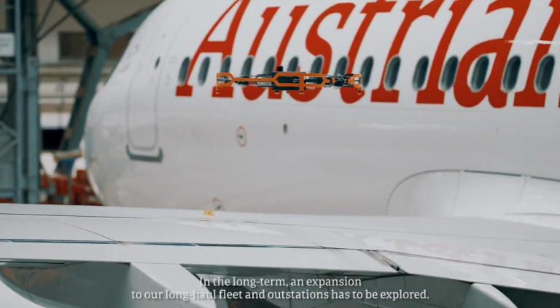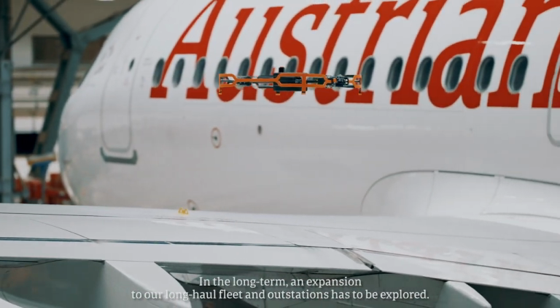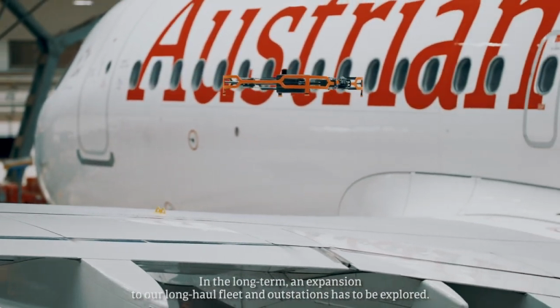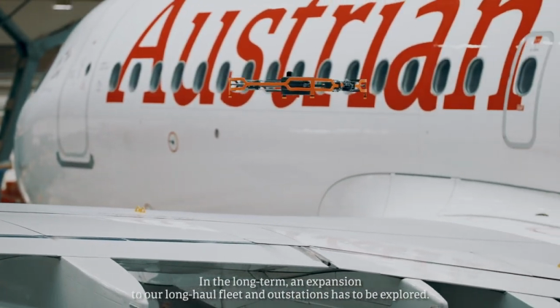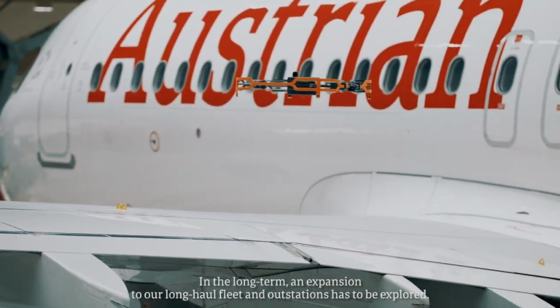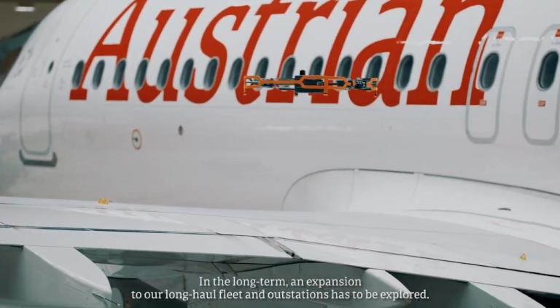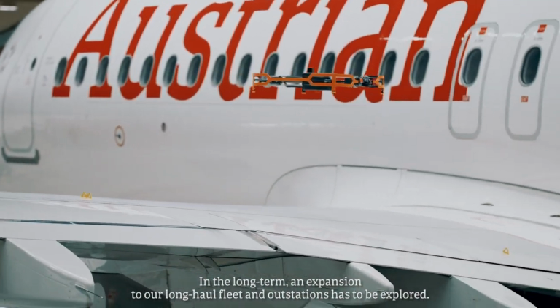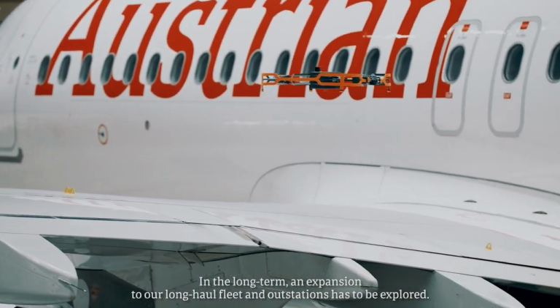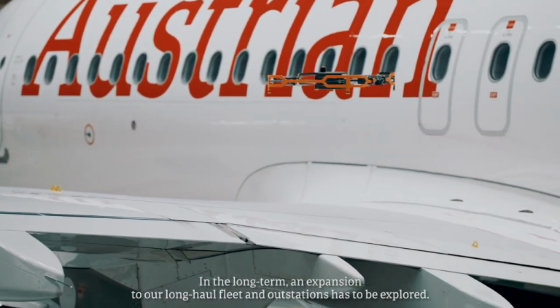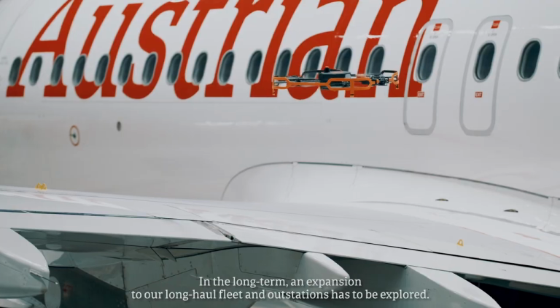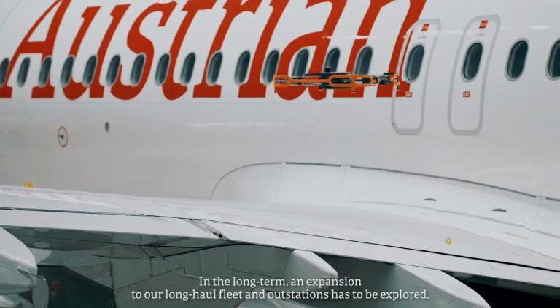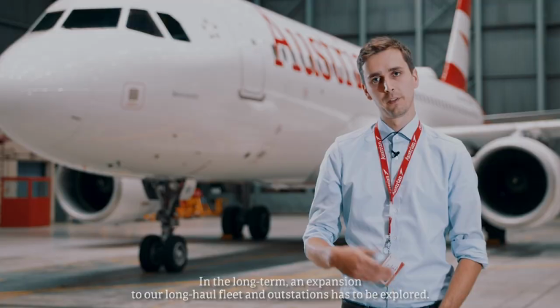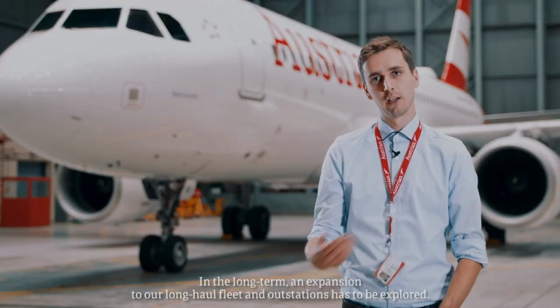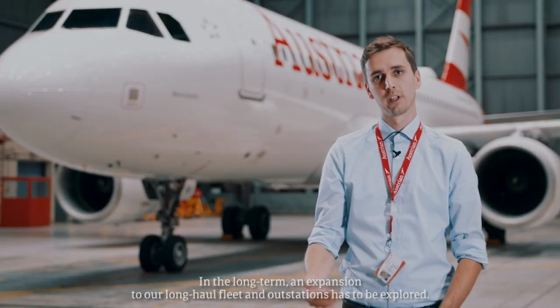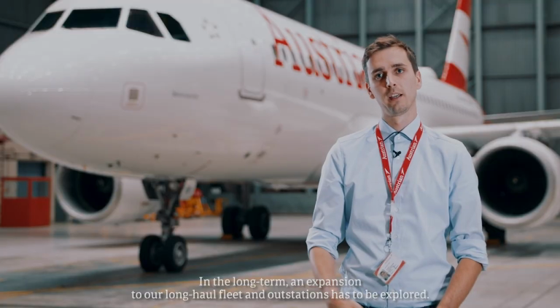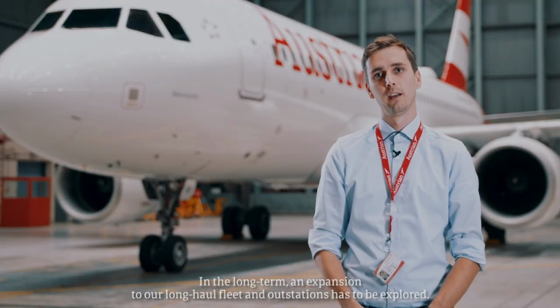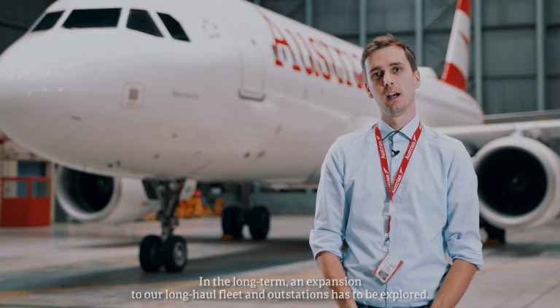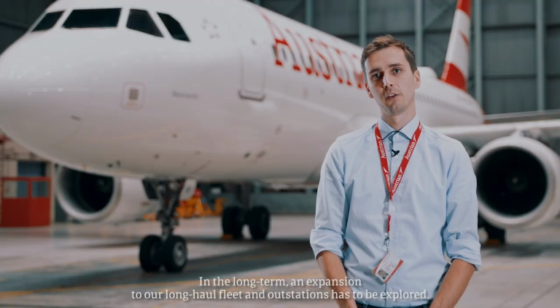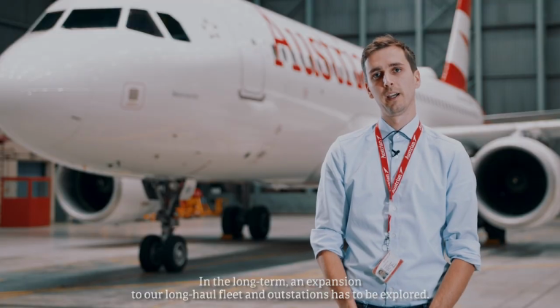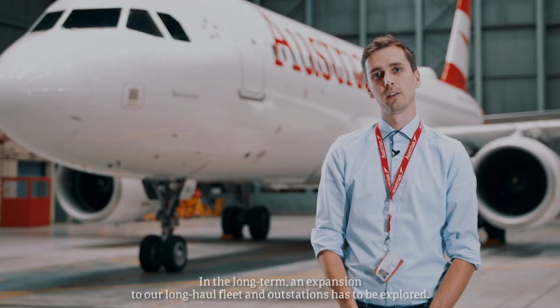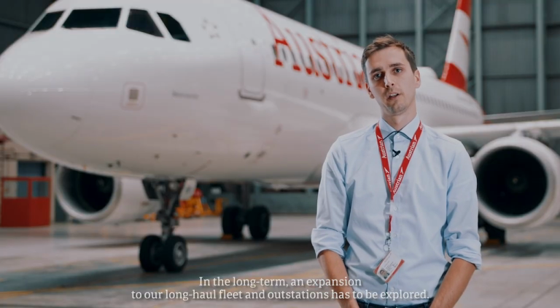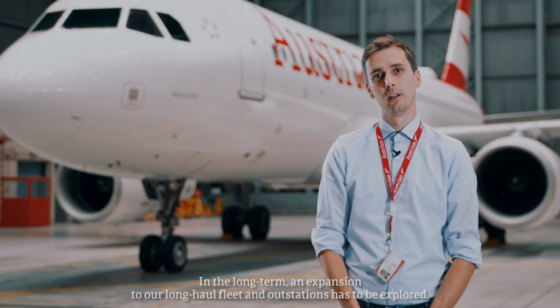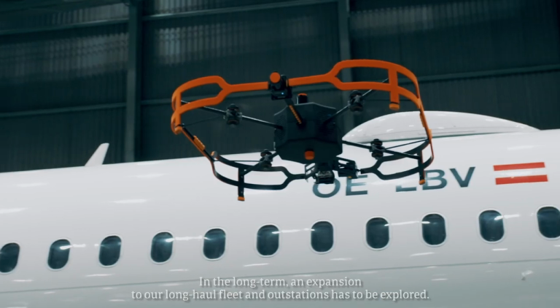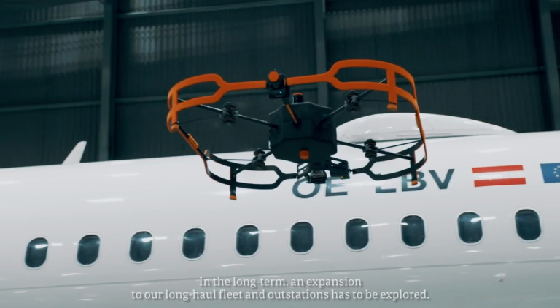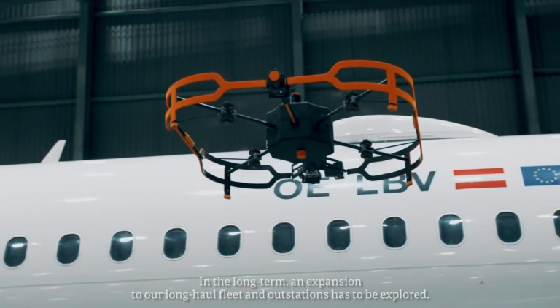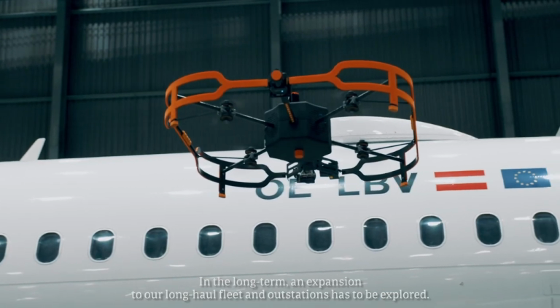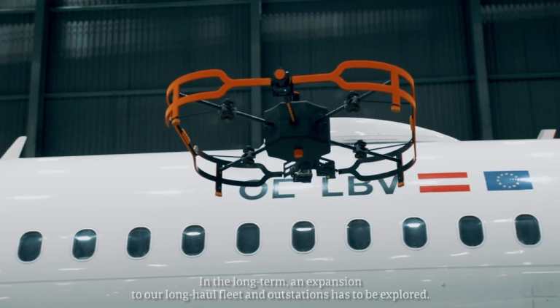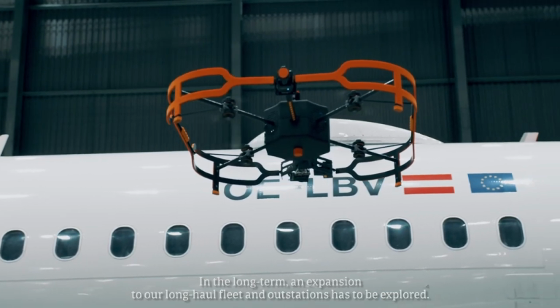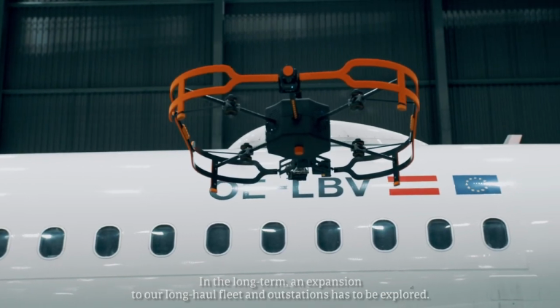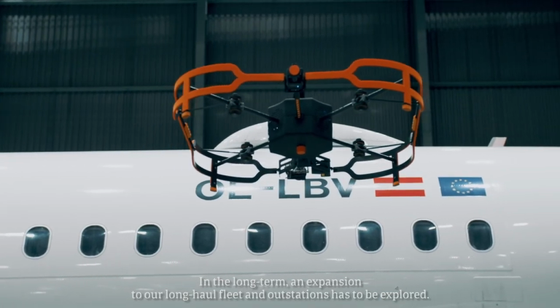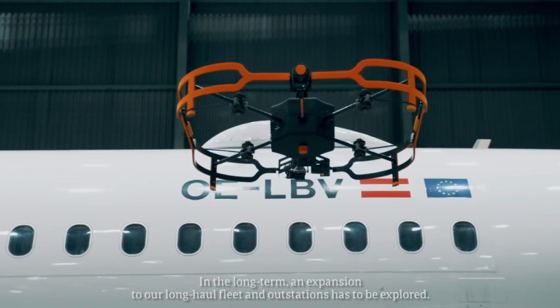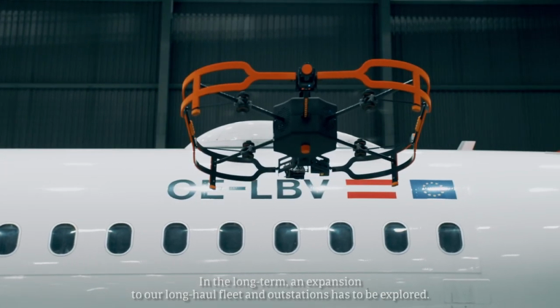And then we need to think about expanding to long-haul routes or to outside stations.